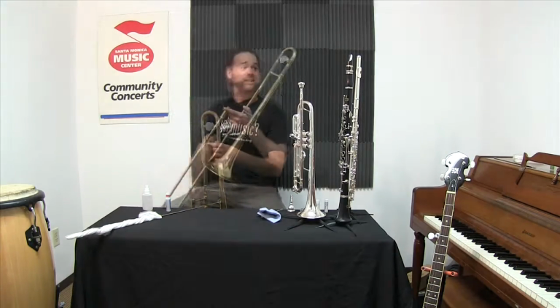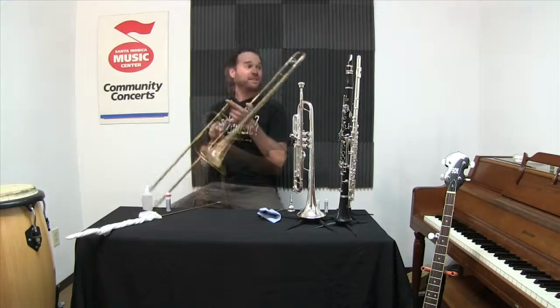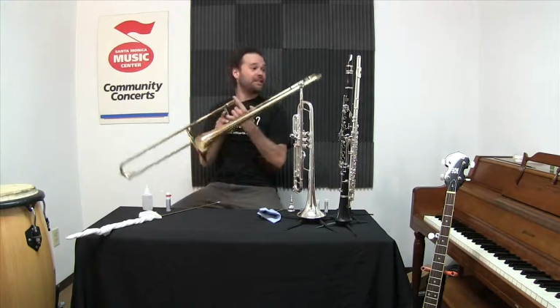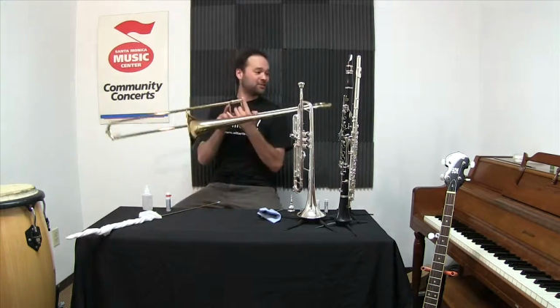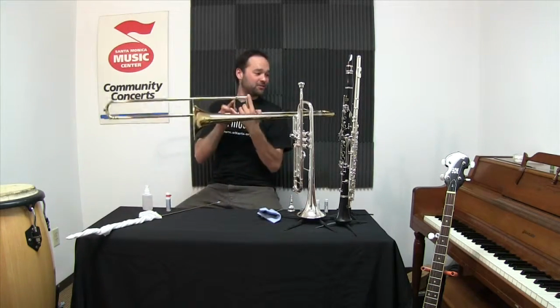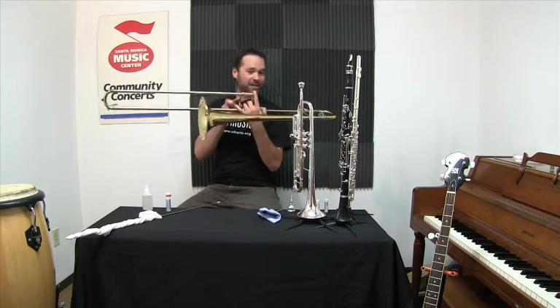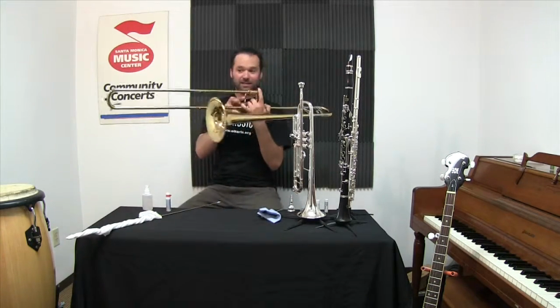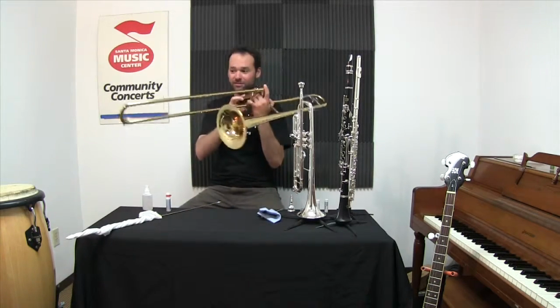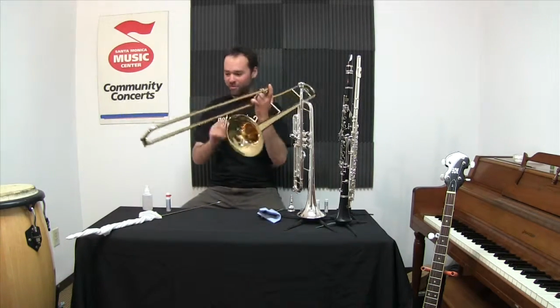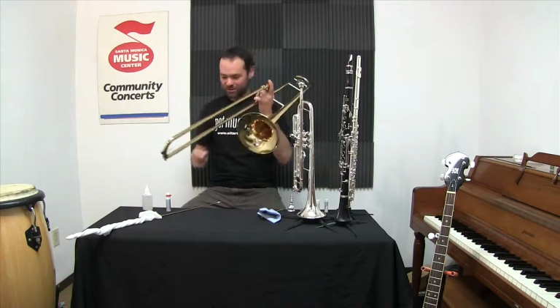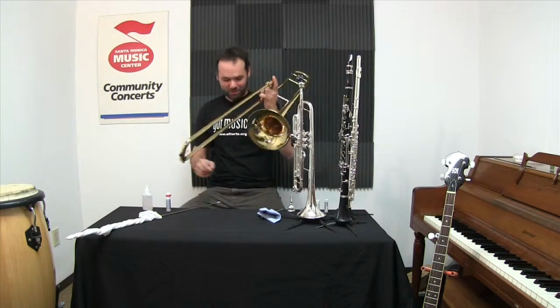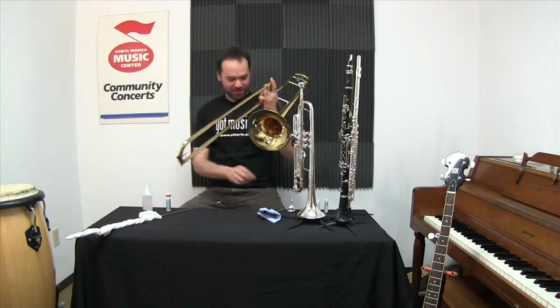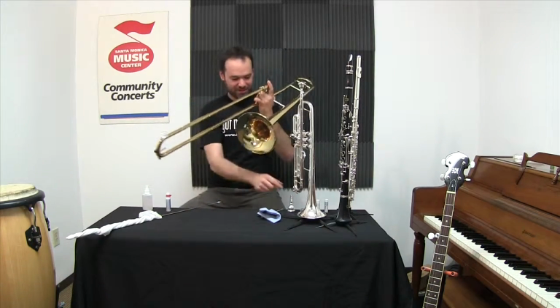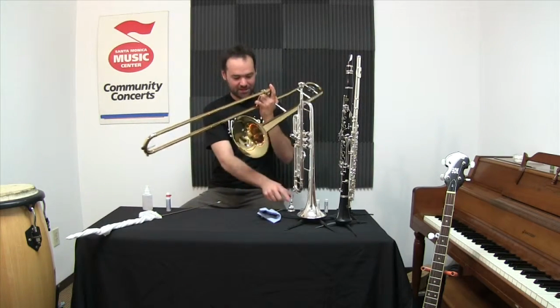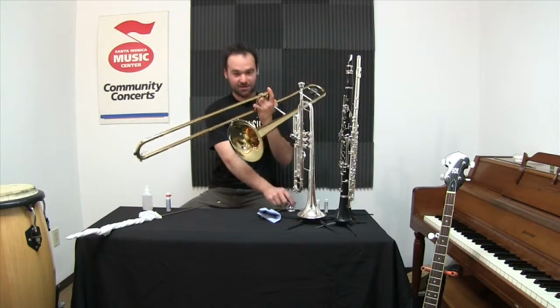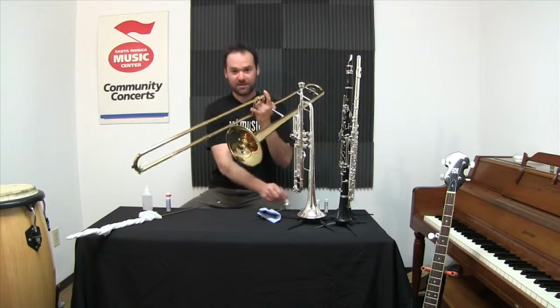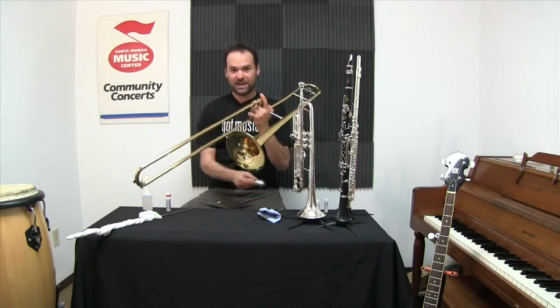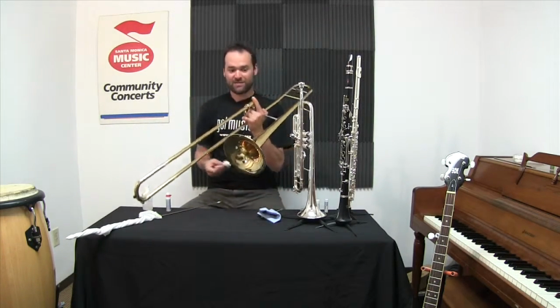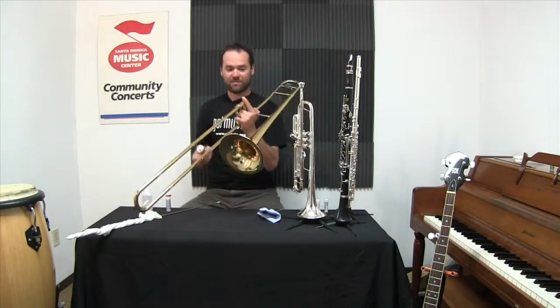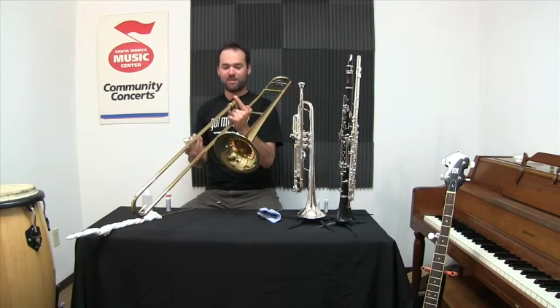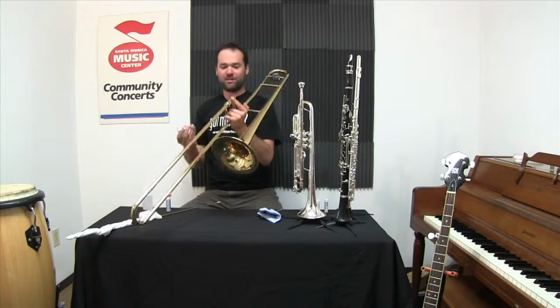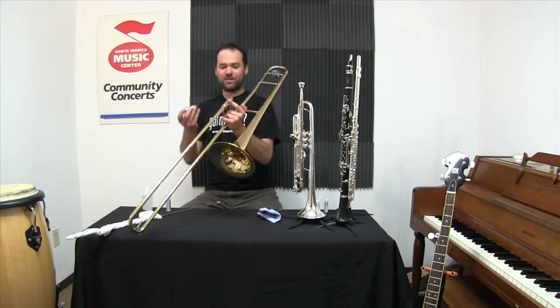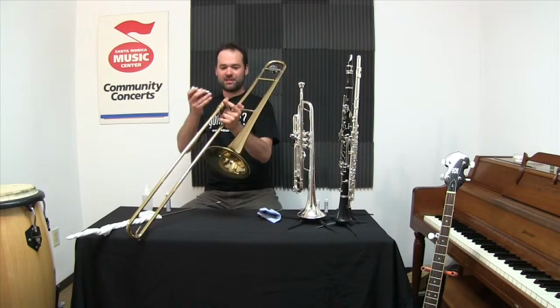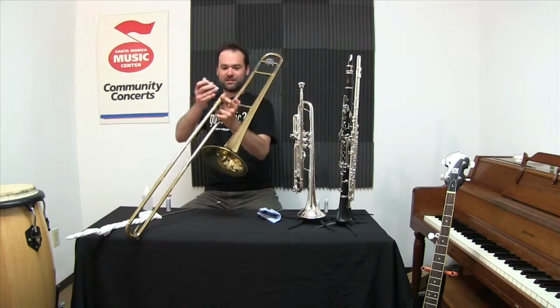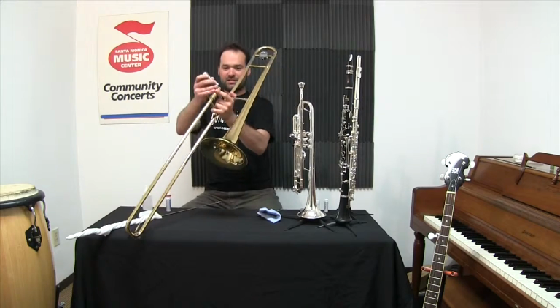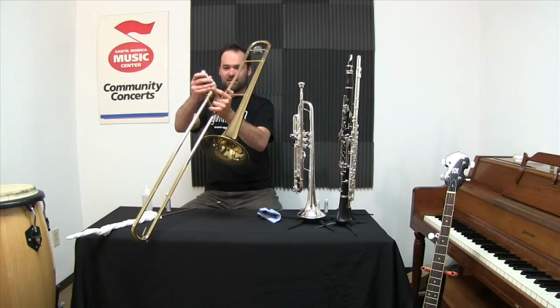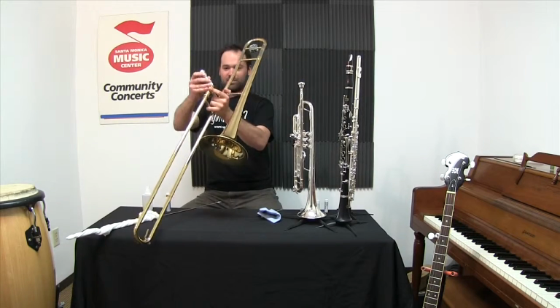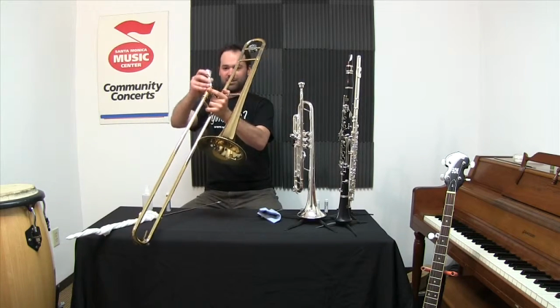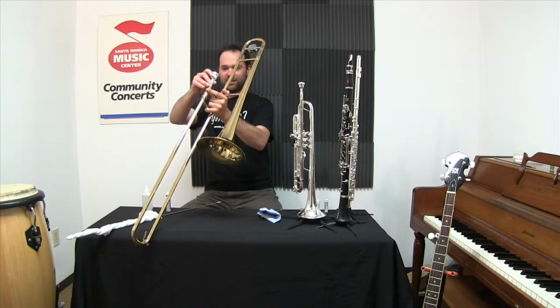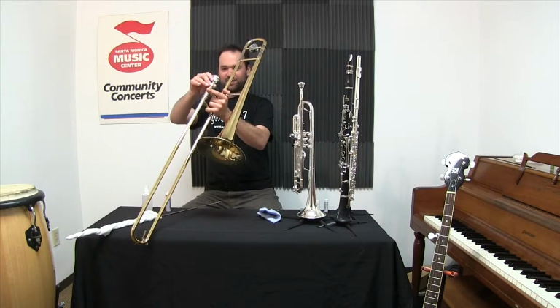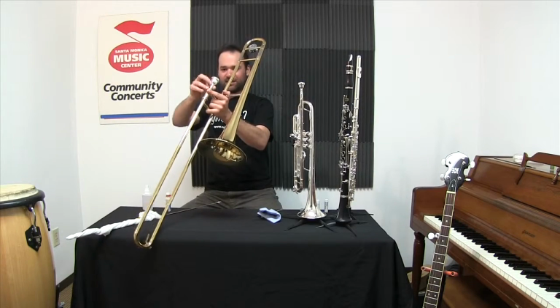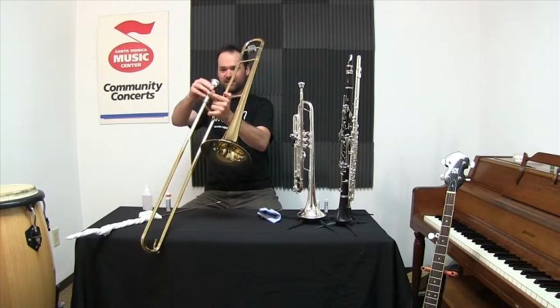Clean and lubricated. Trombone should be good to go. I've got my mouthpiece — put it in gently.